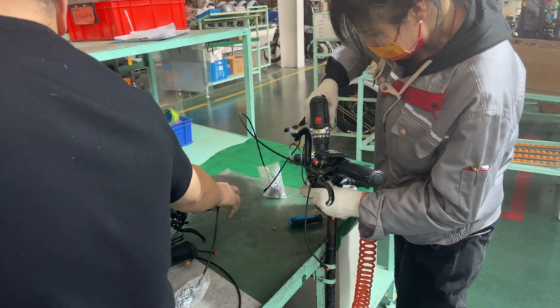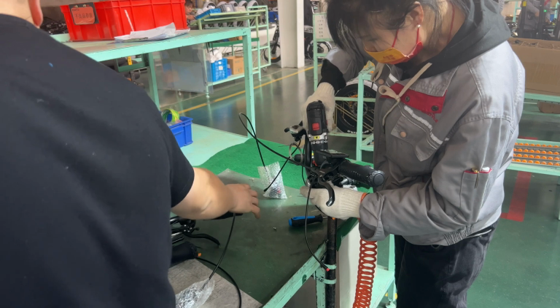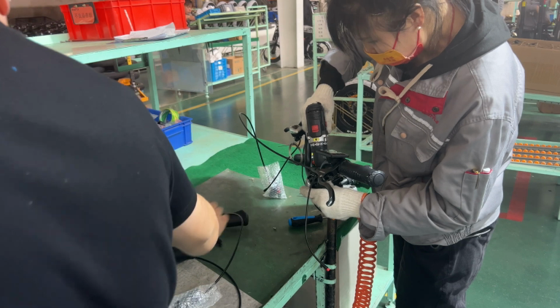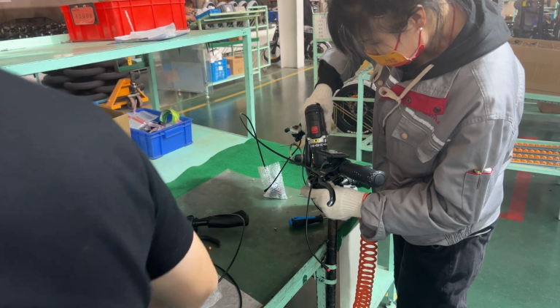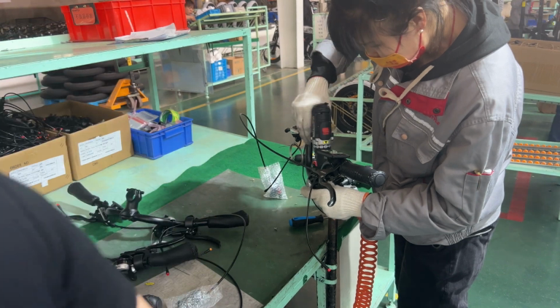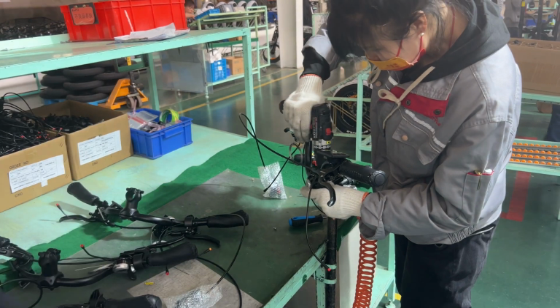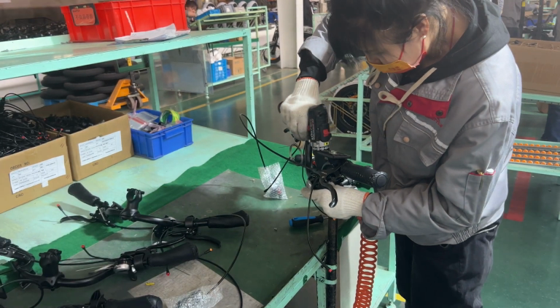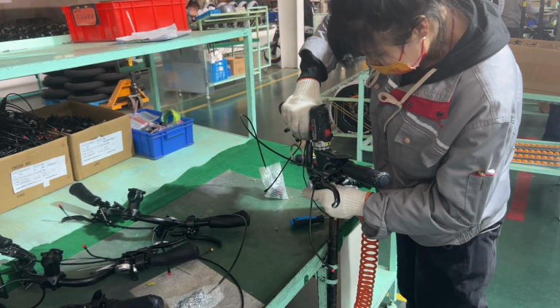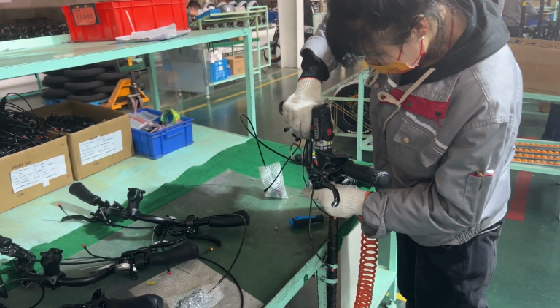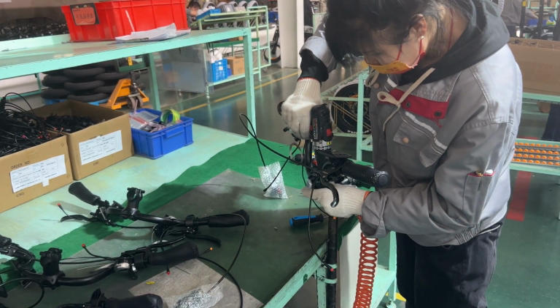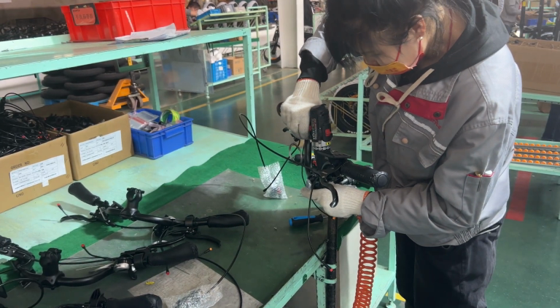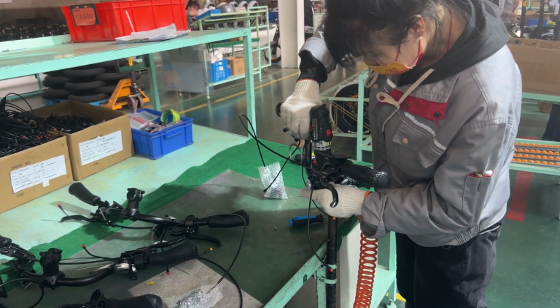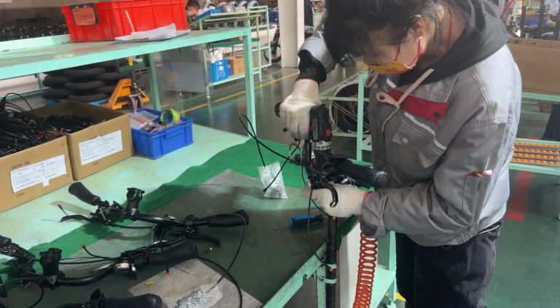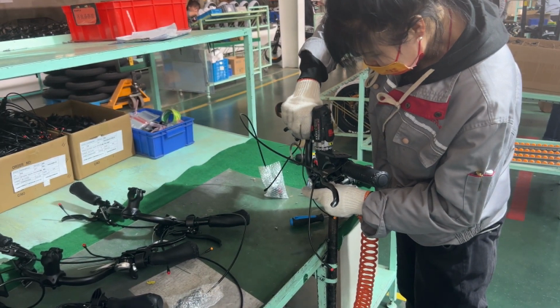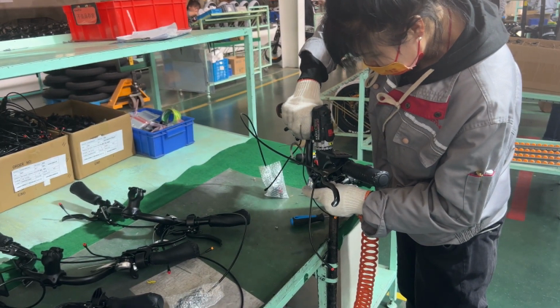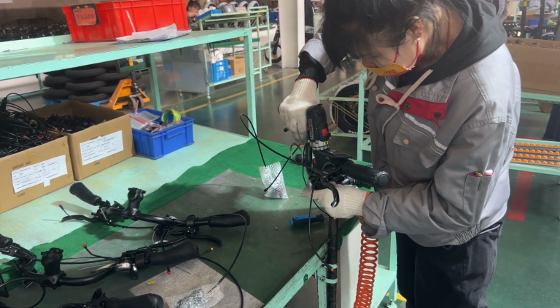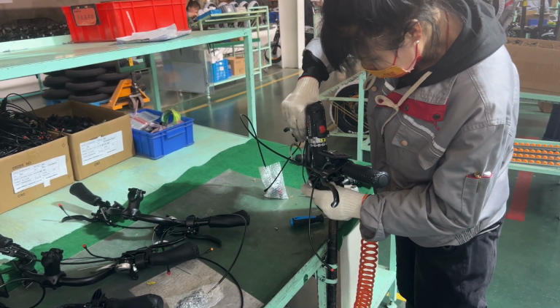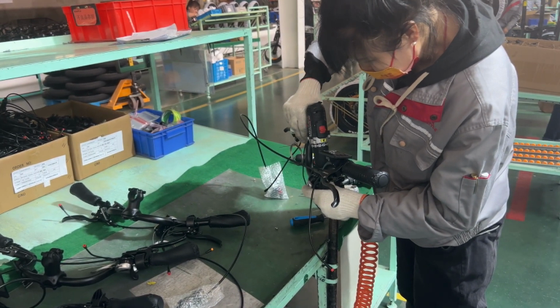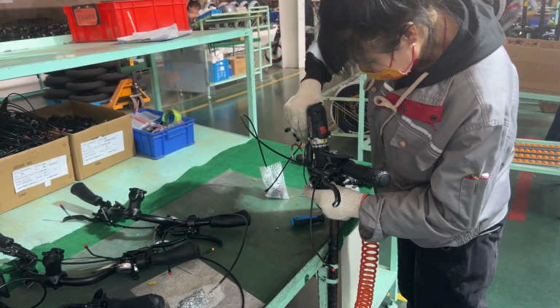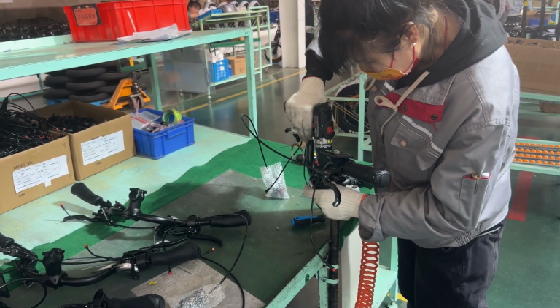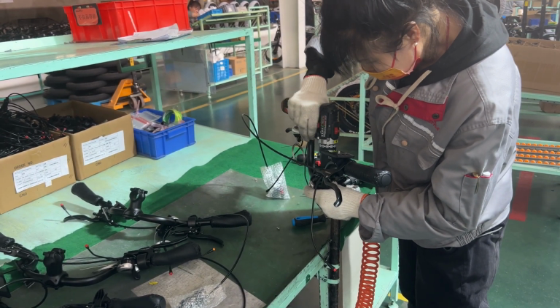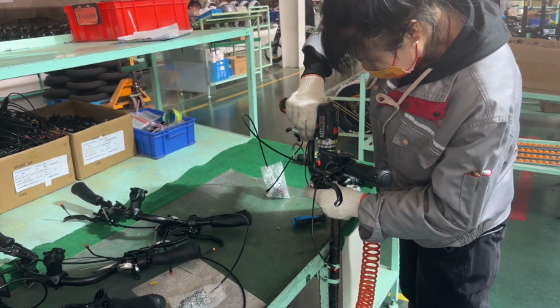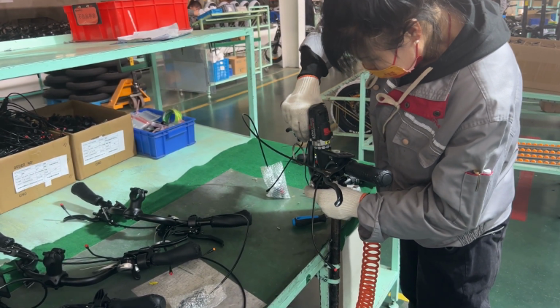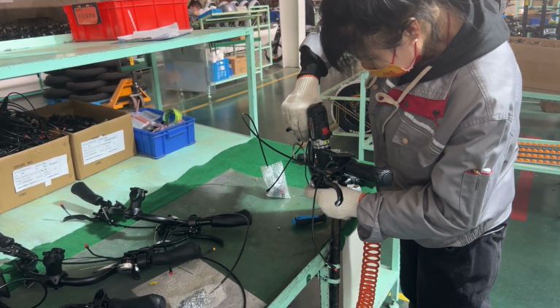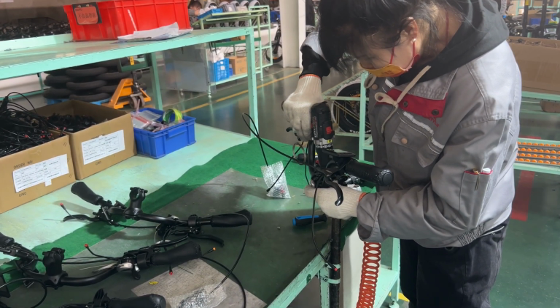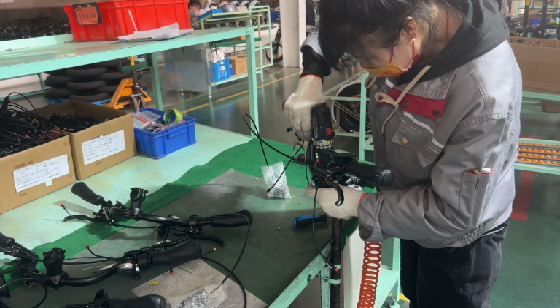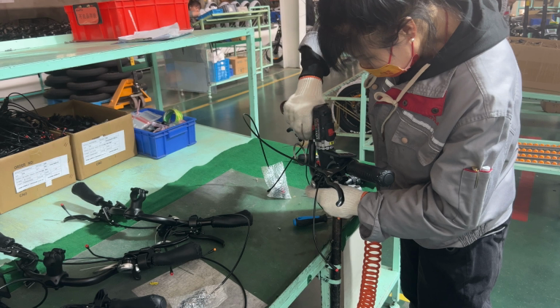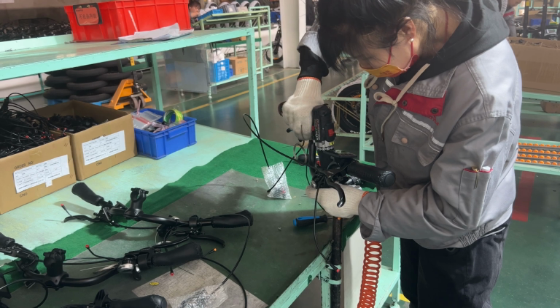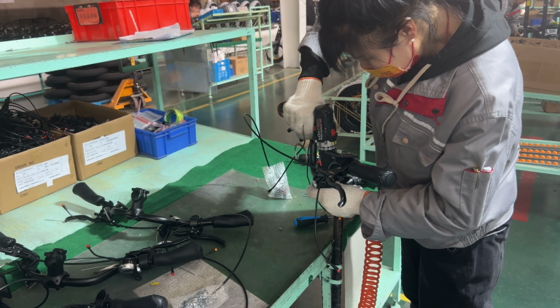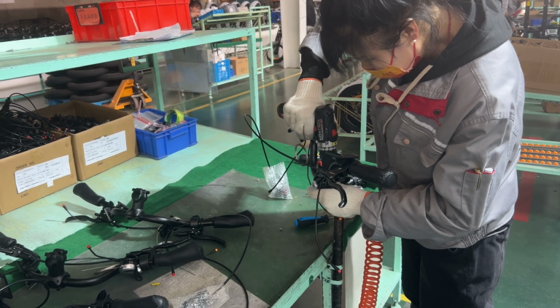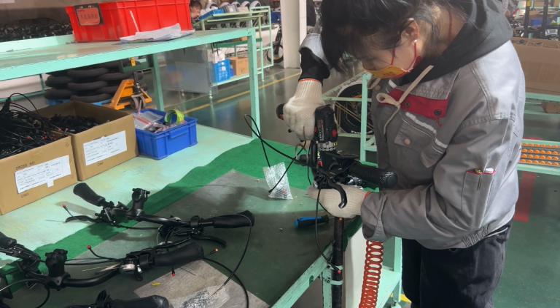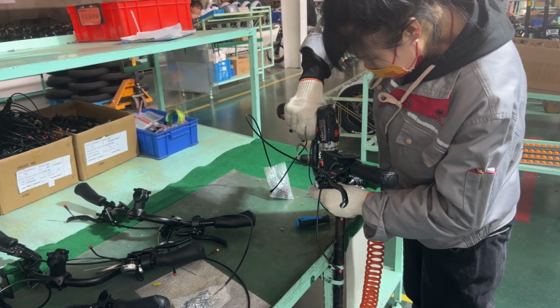And then at the last step, they make sure that the handlebar is ready to be fixed and that everything is securely placed.